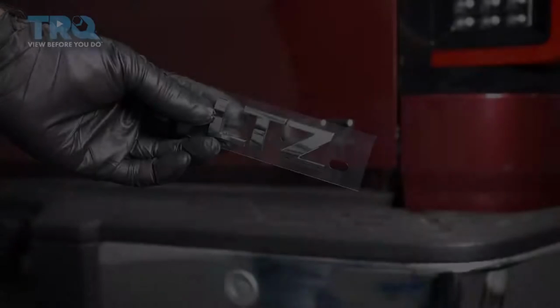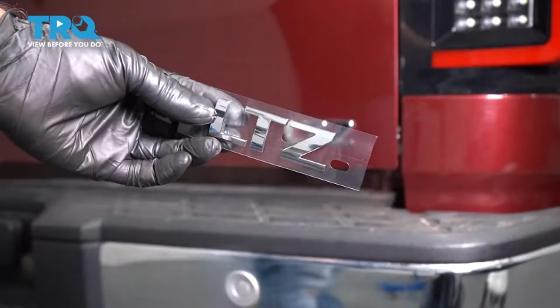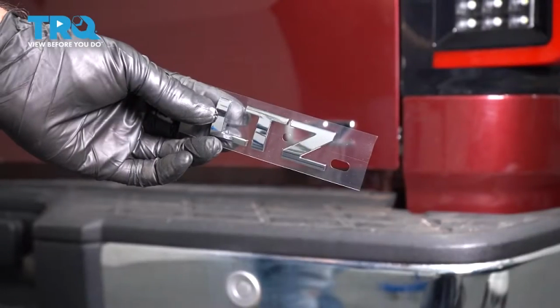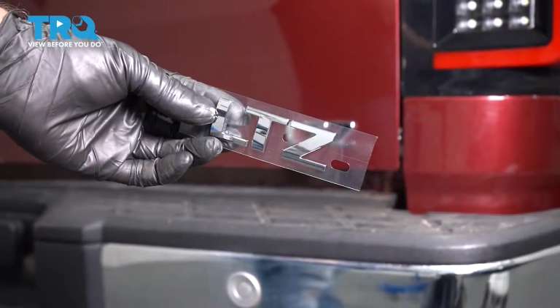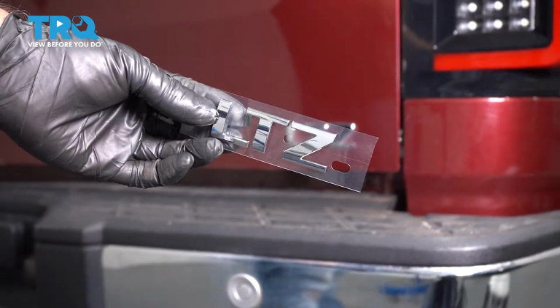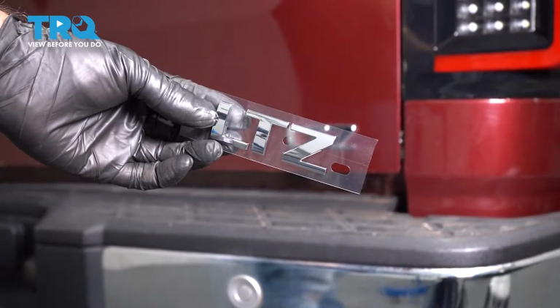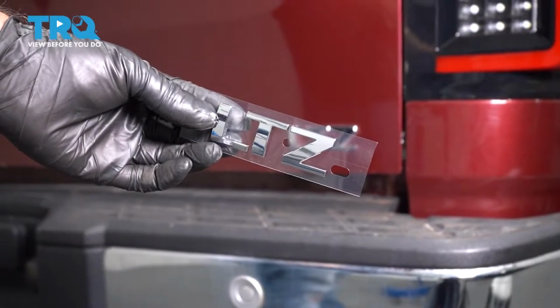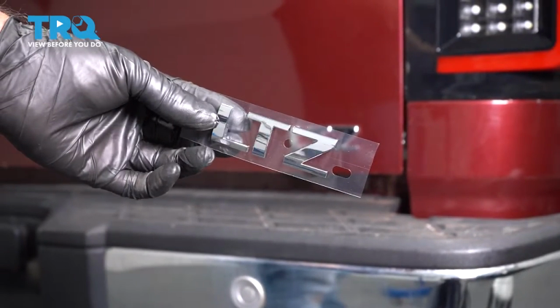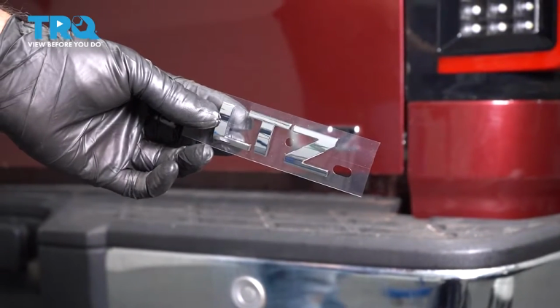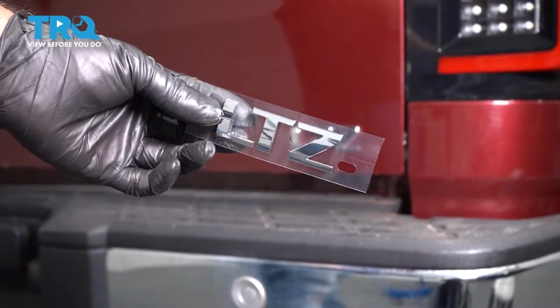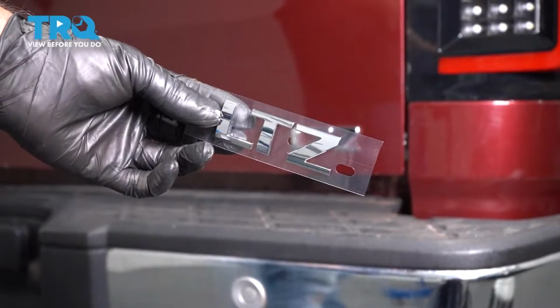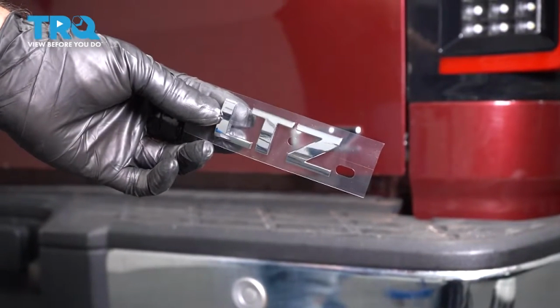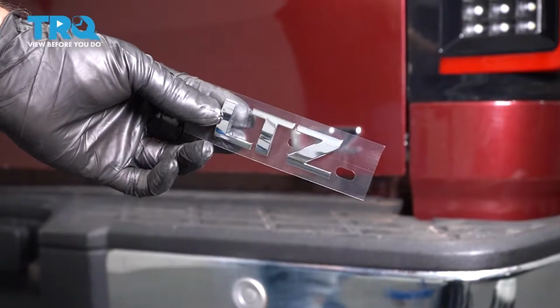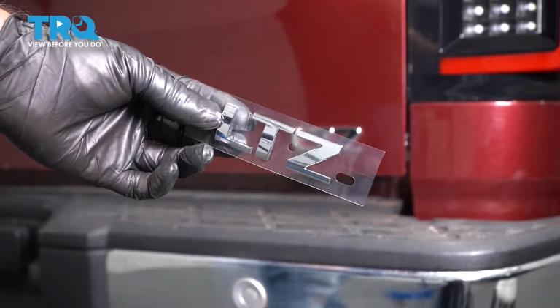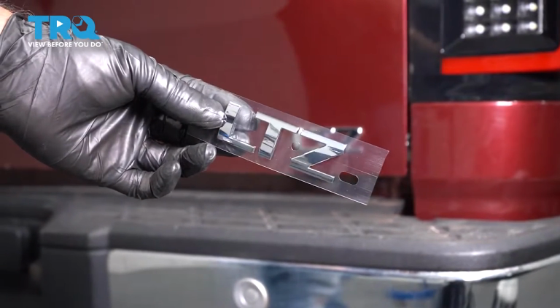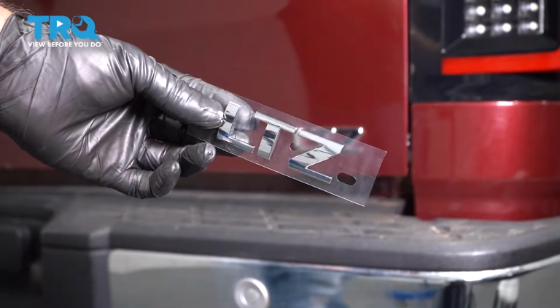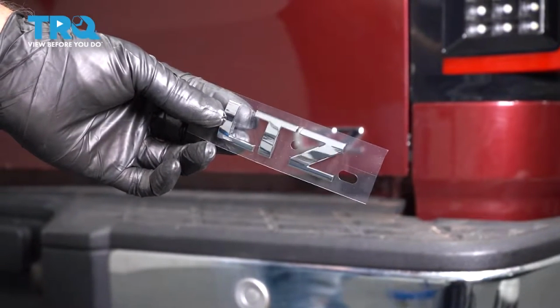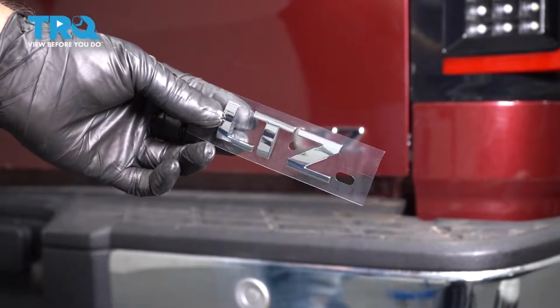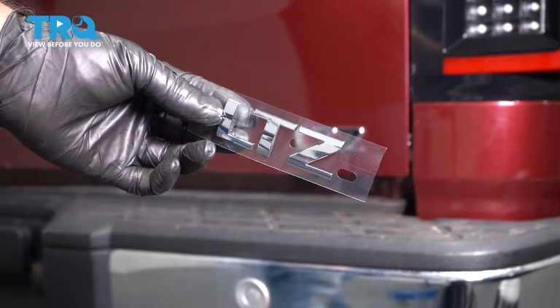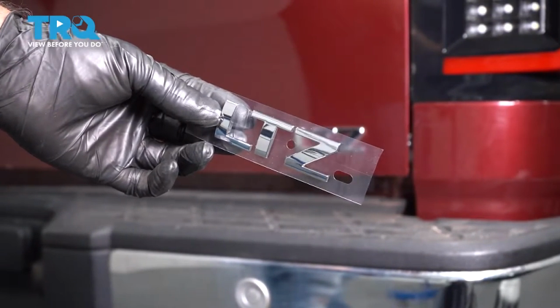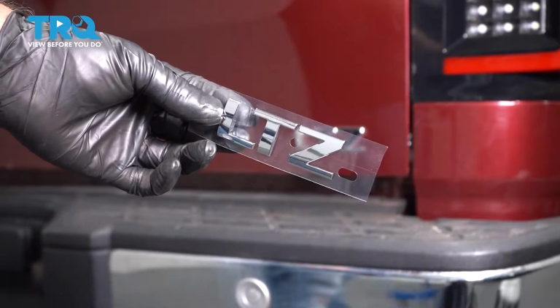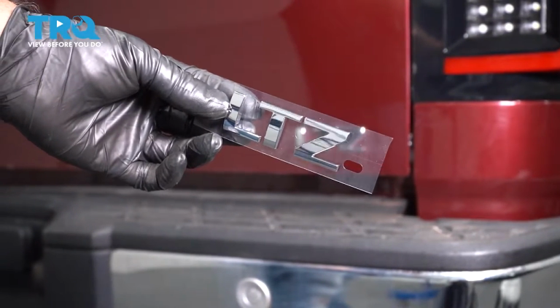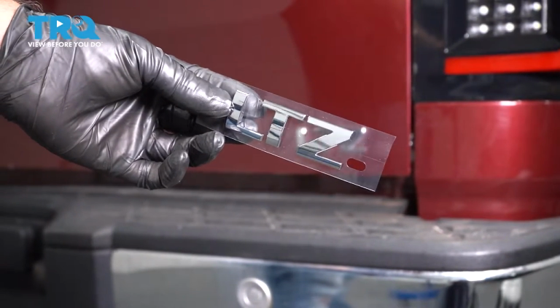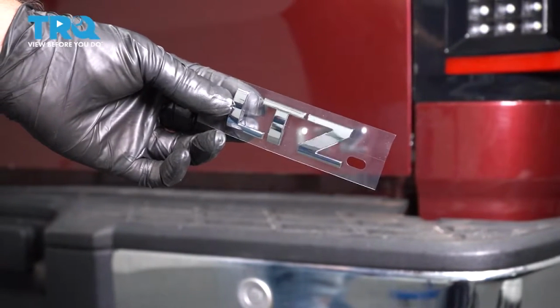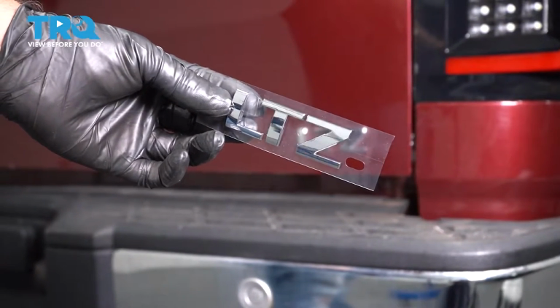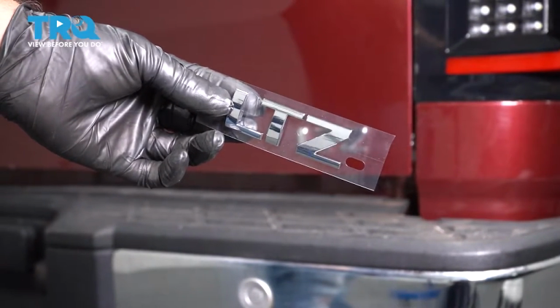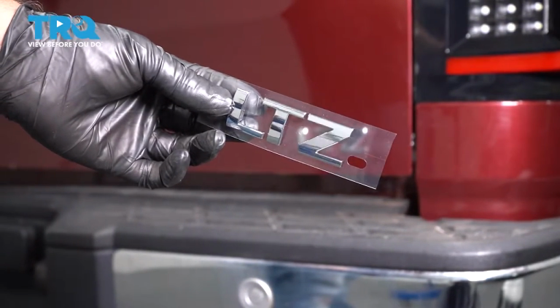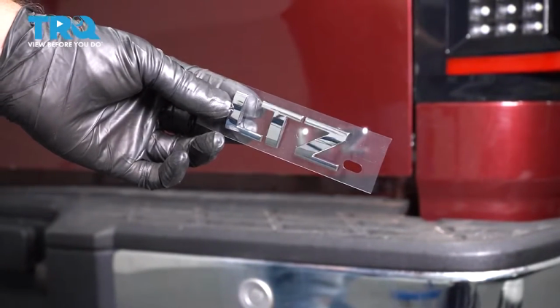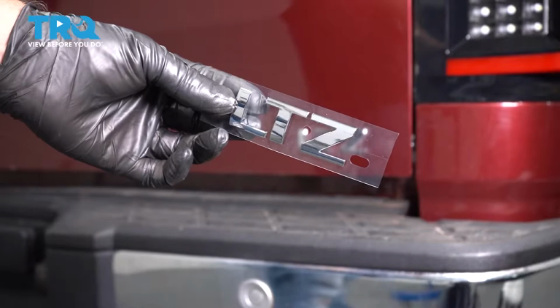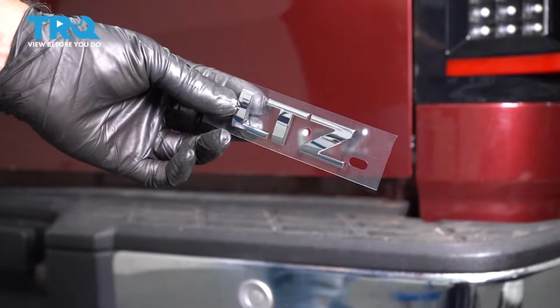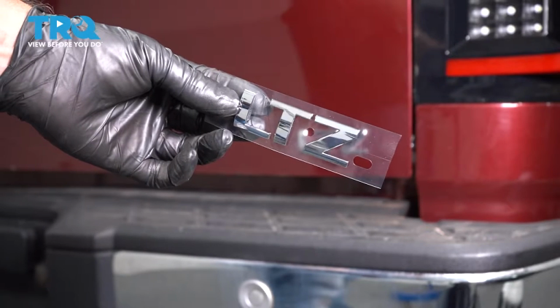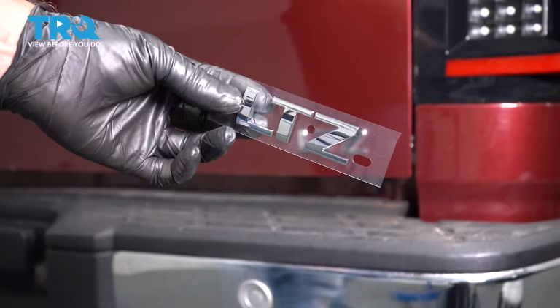In this video, I'm gonna show you how to replace this nameplate on a Chevy Silverado. Let's get into it.